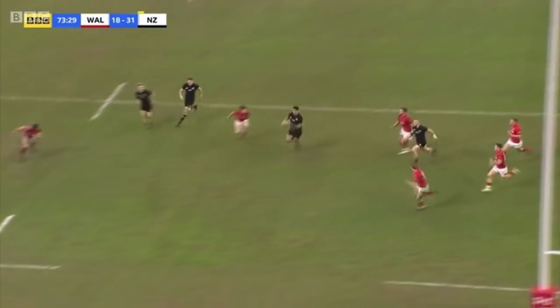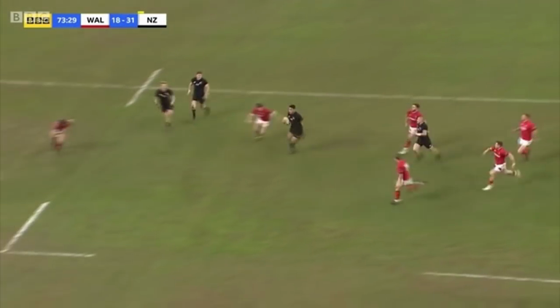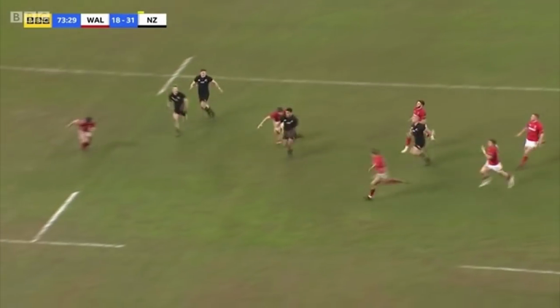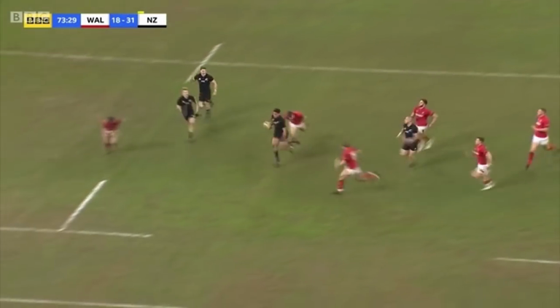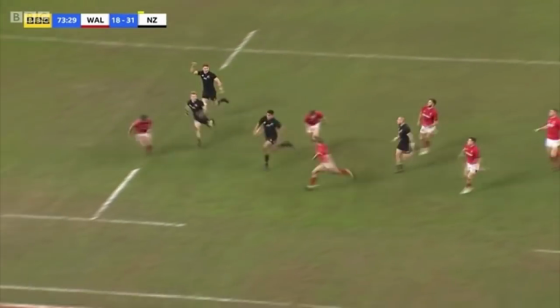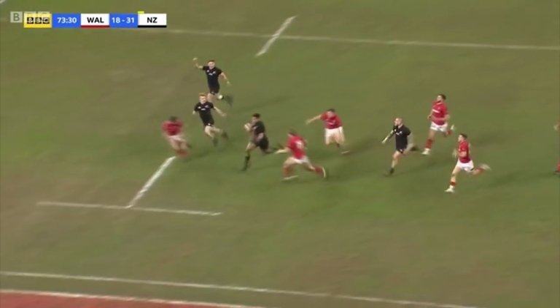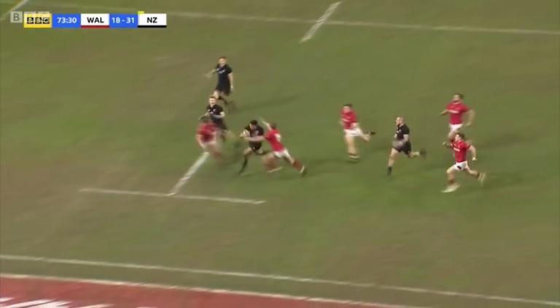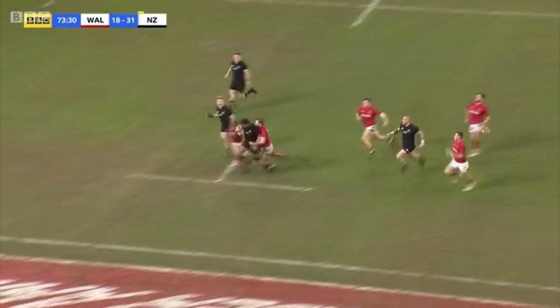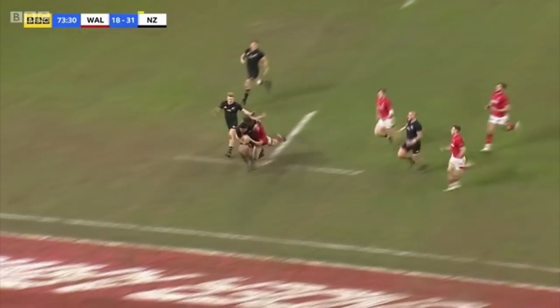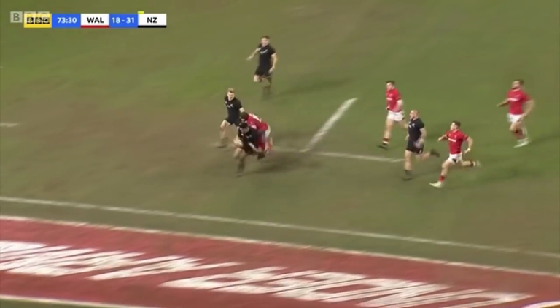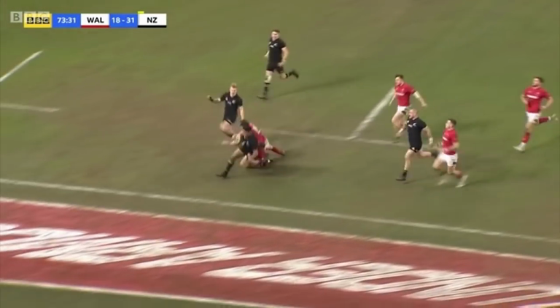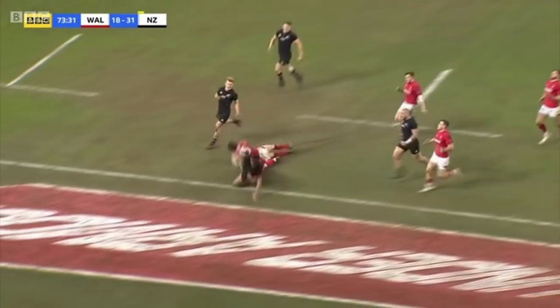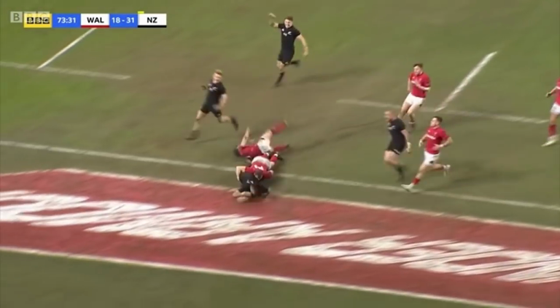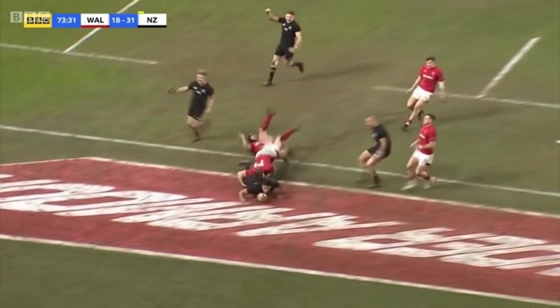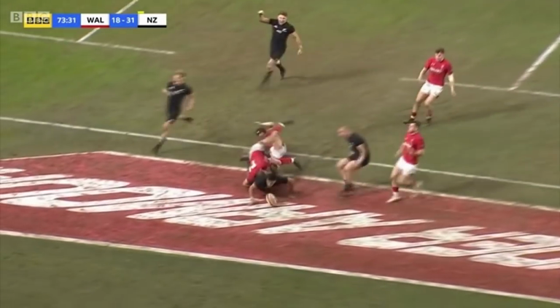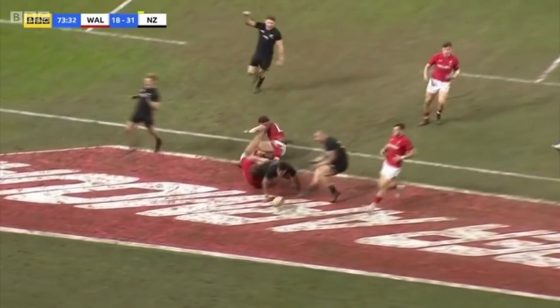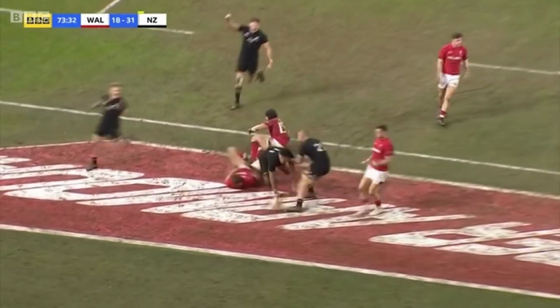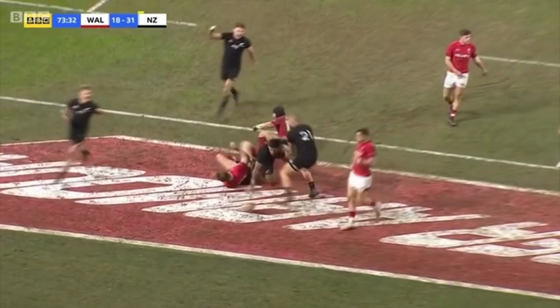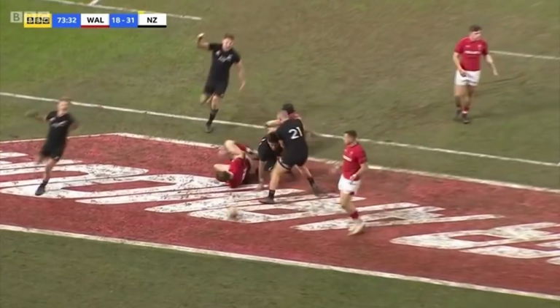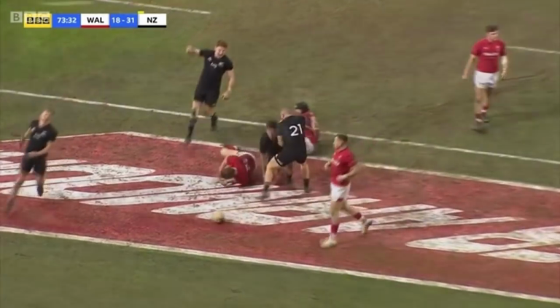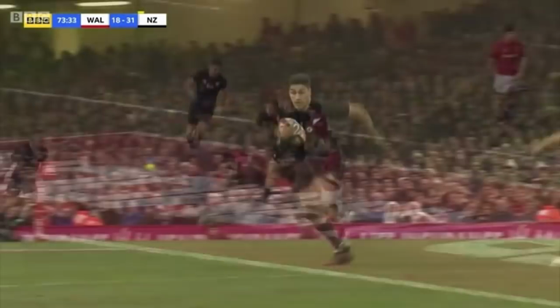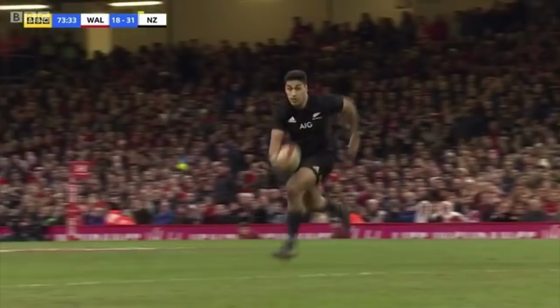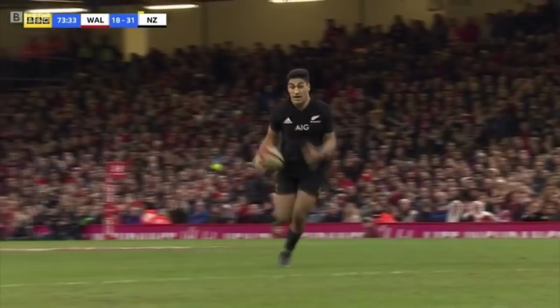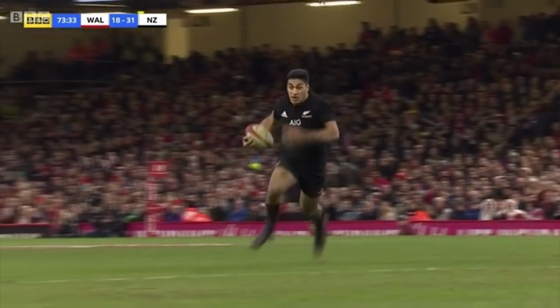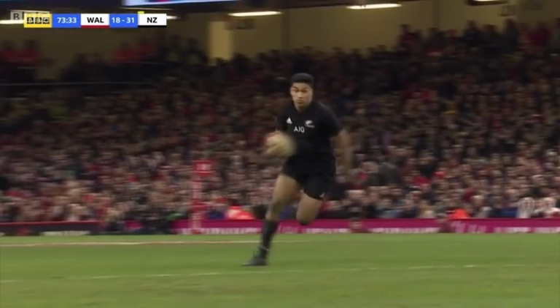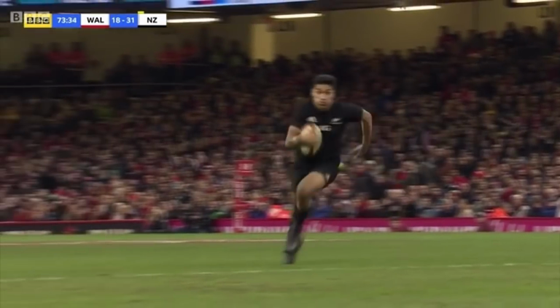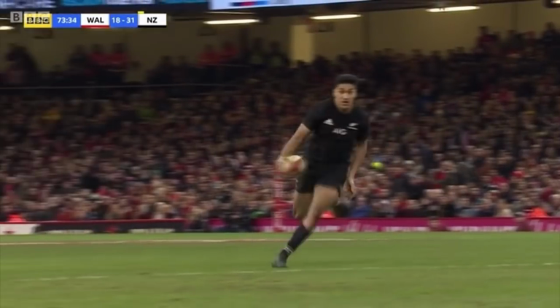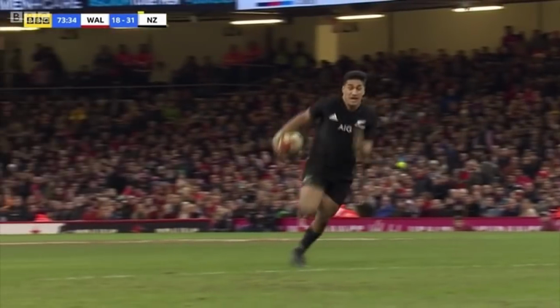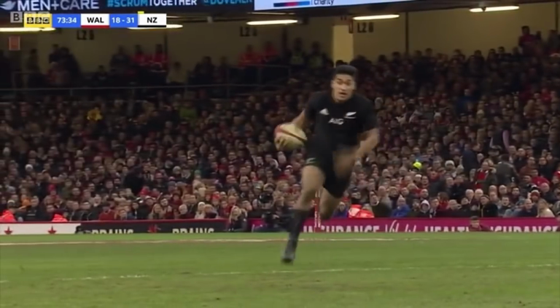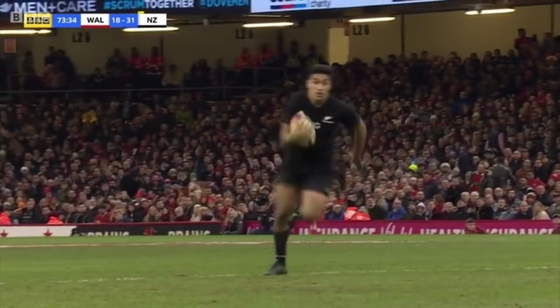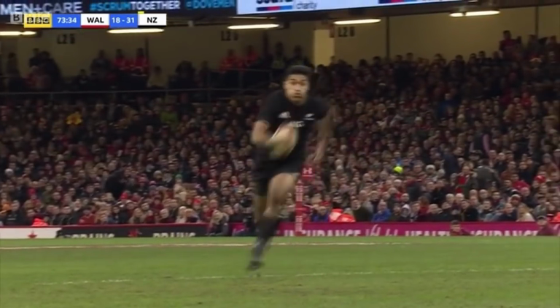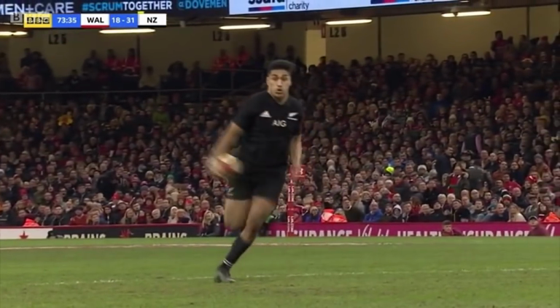It's incredibly poor defence from Wales, exploited by the brilliant New Zealand backs, and Arani cants over for his second try of the game.